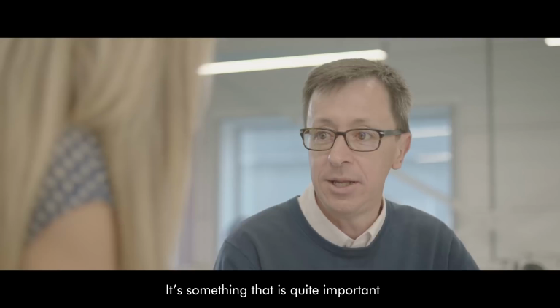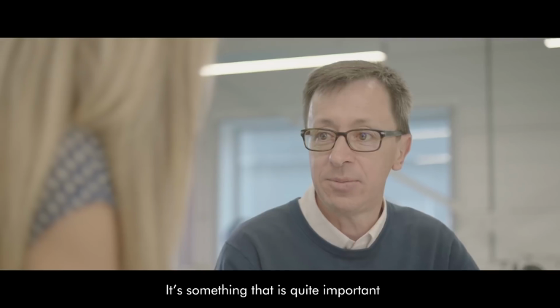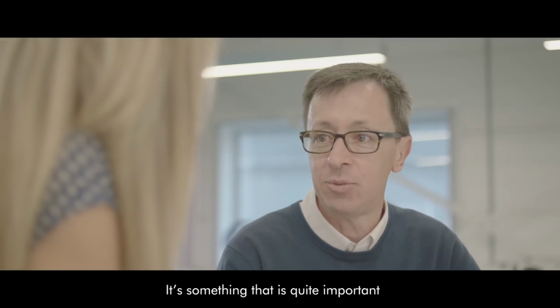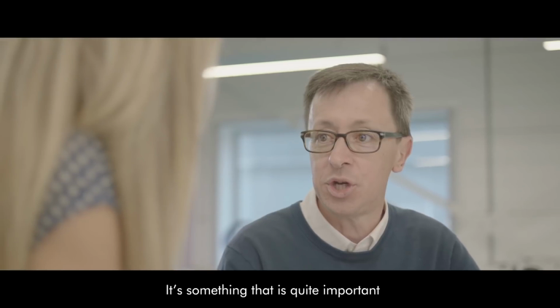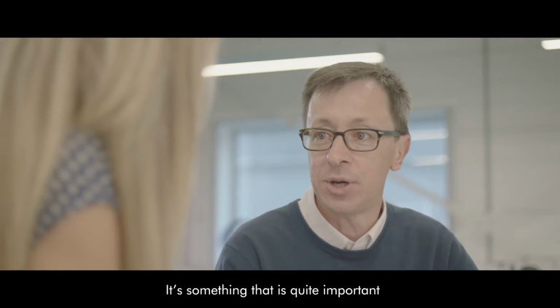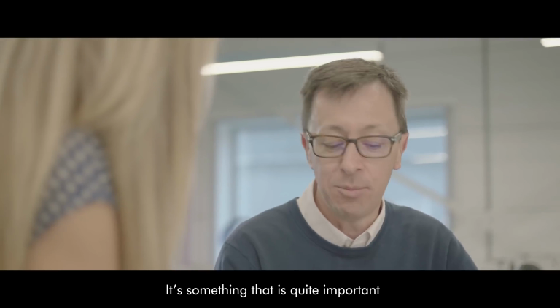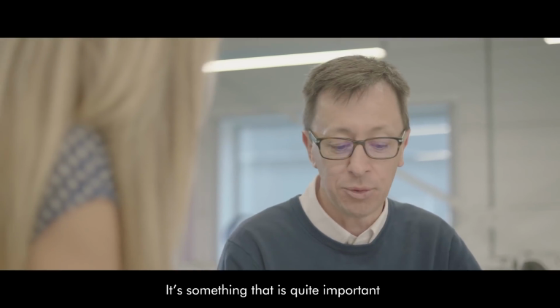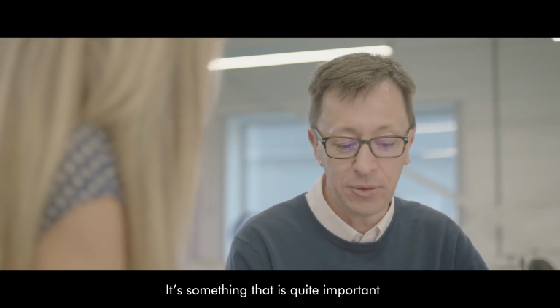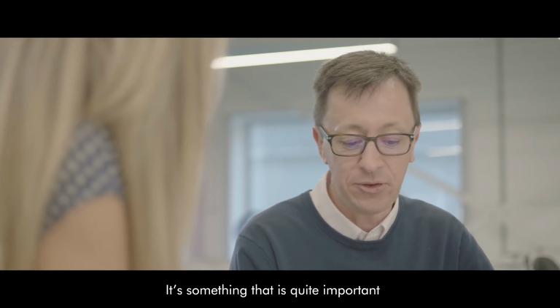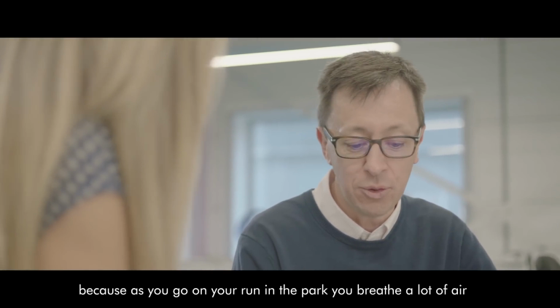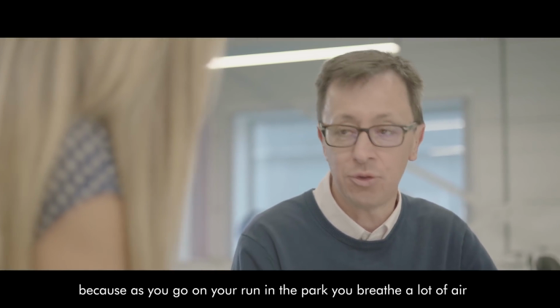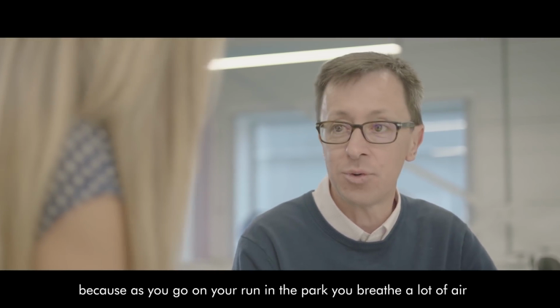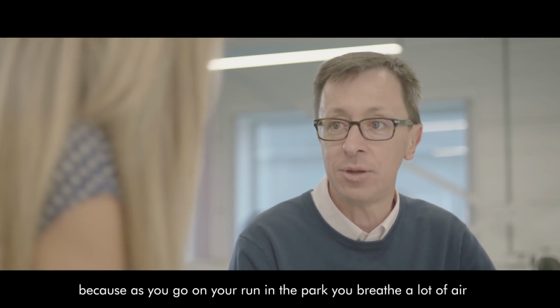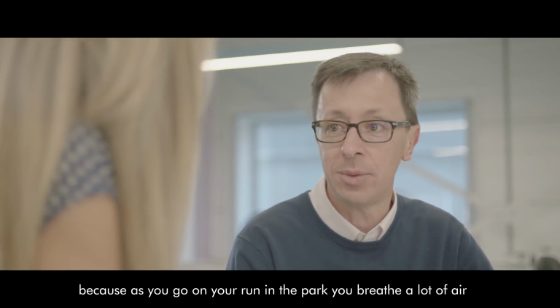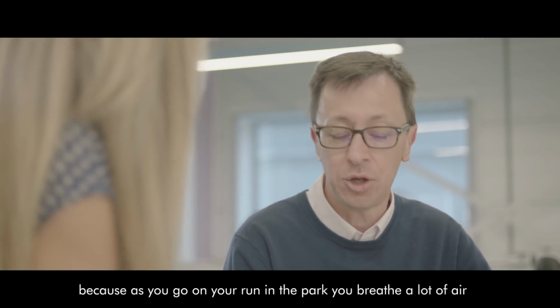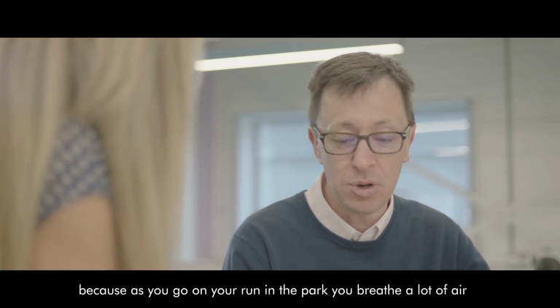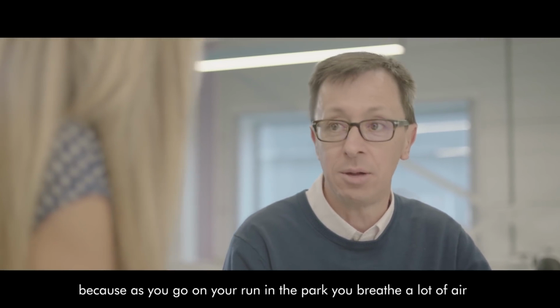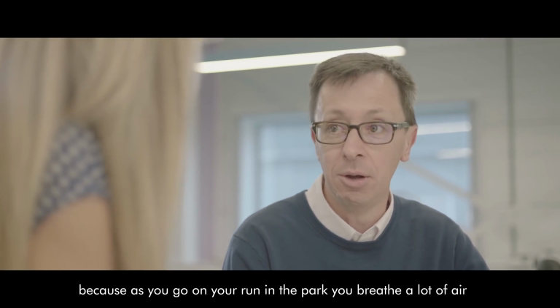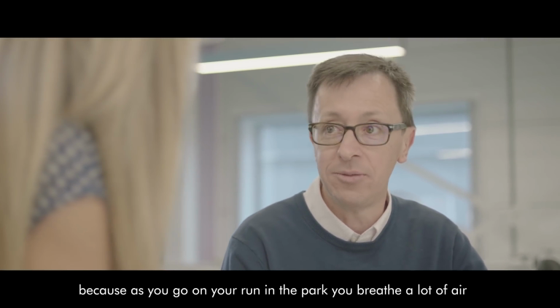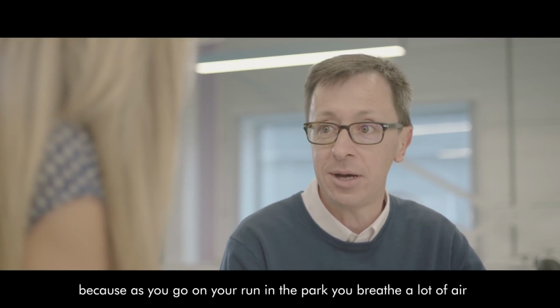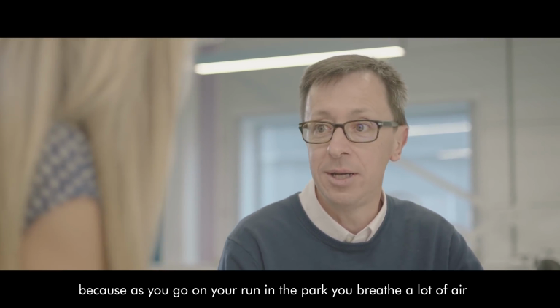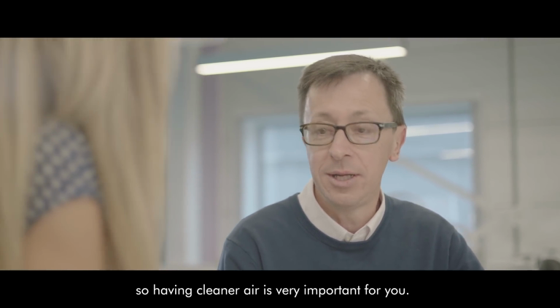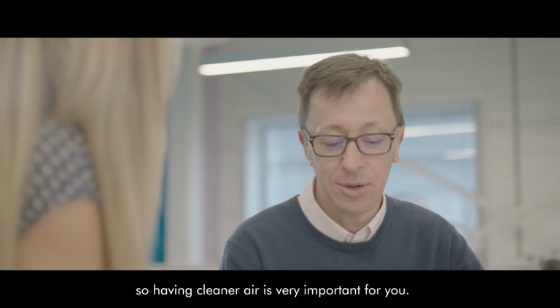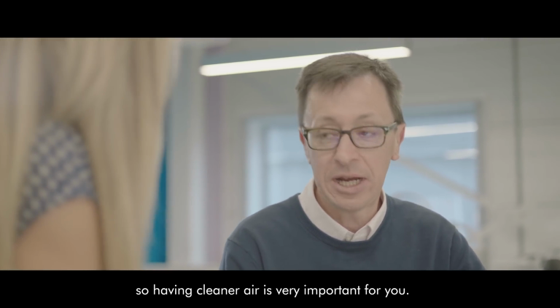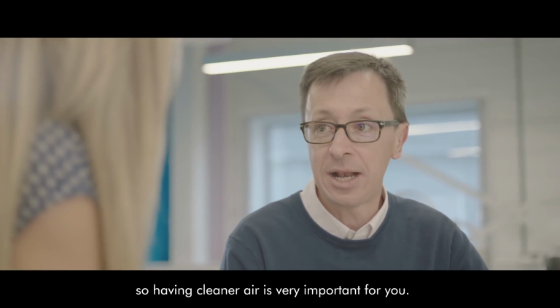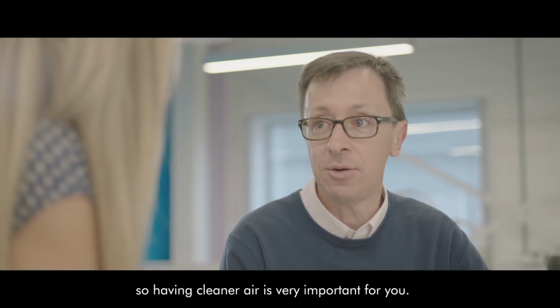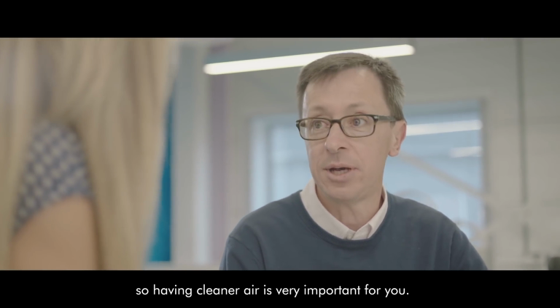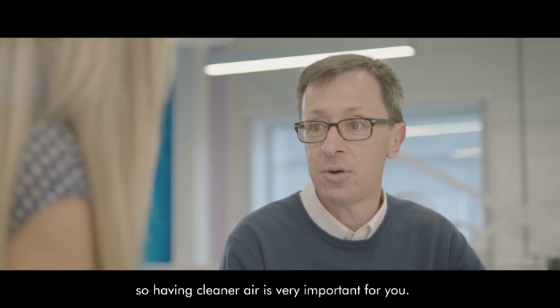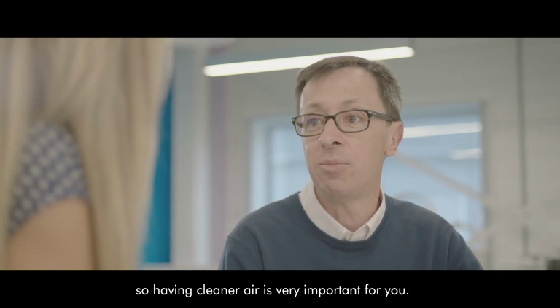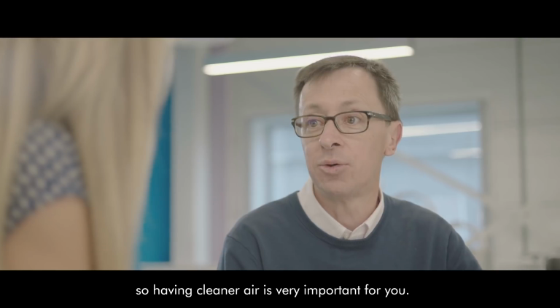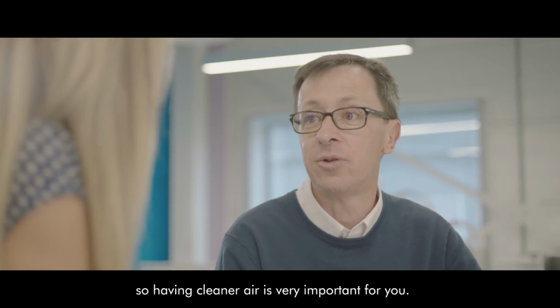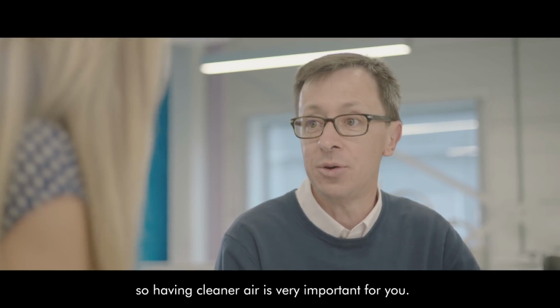This is quite important because when you go on a run in the park you breathe a lot of air, so having cleaner air is very important.